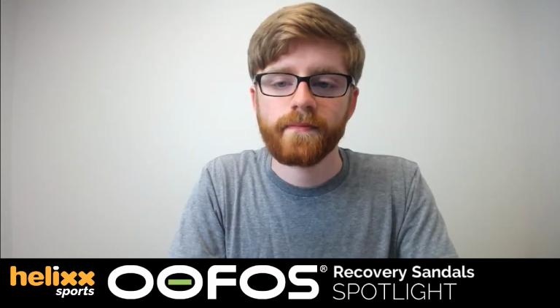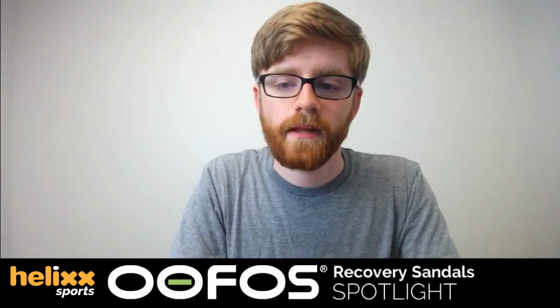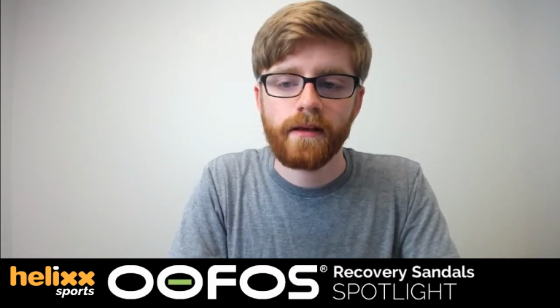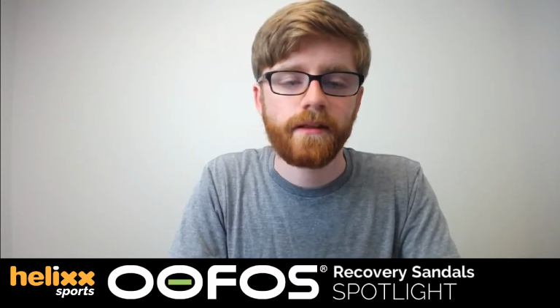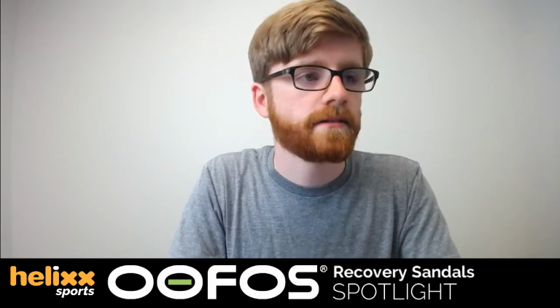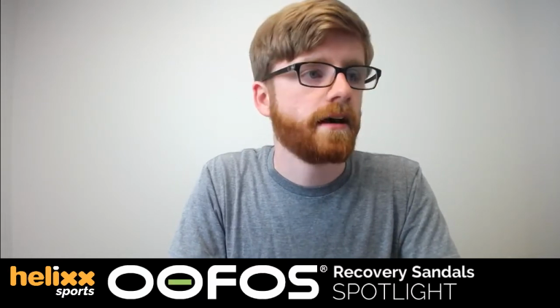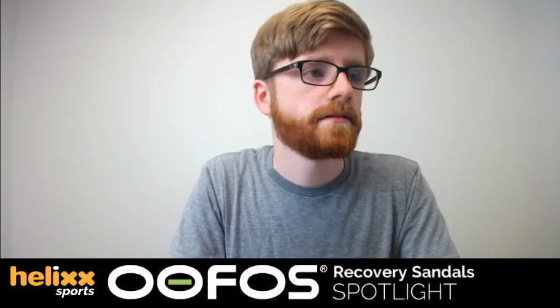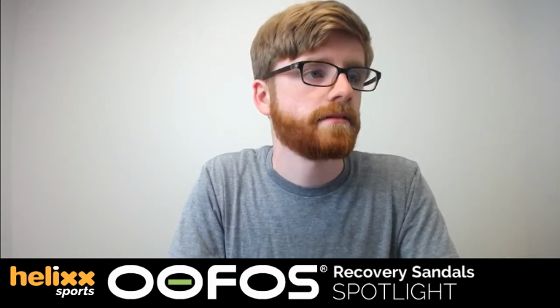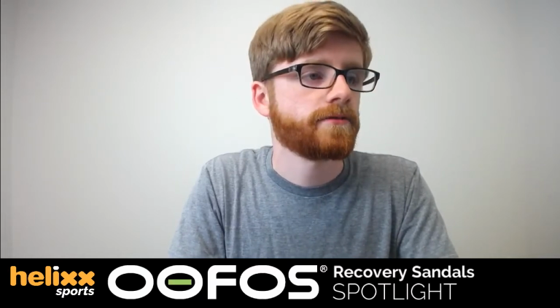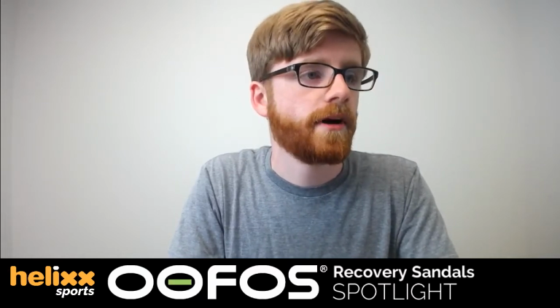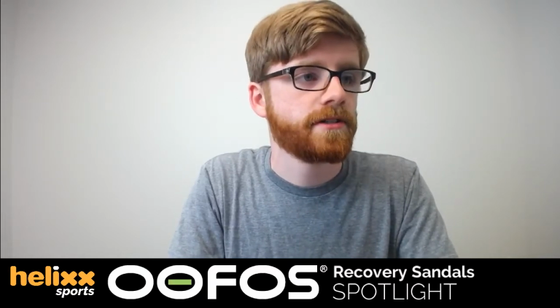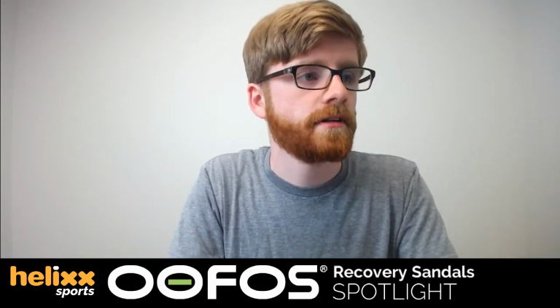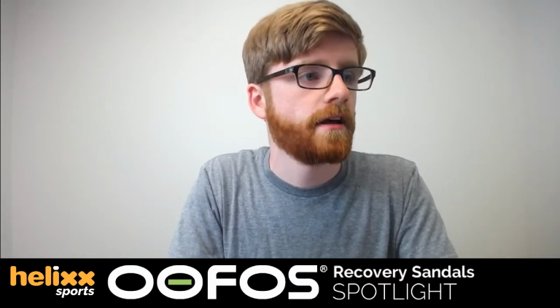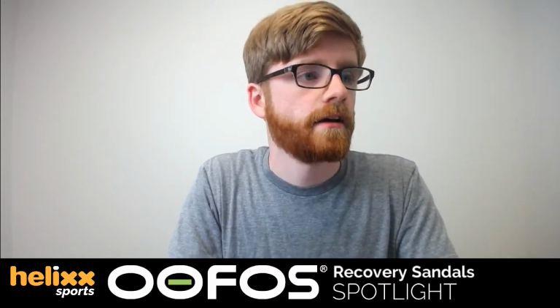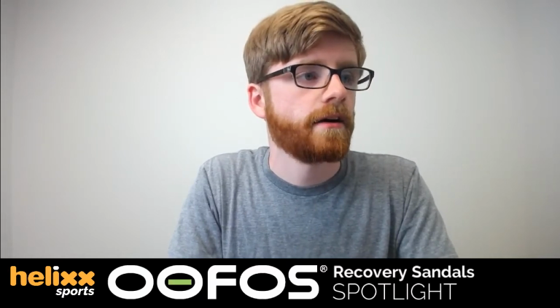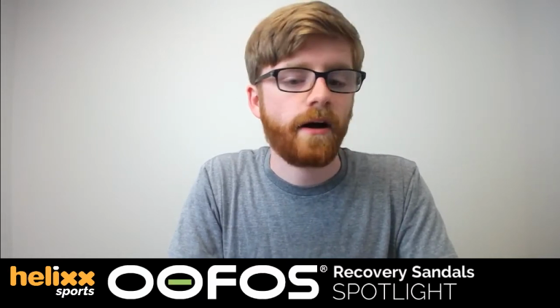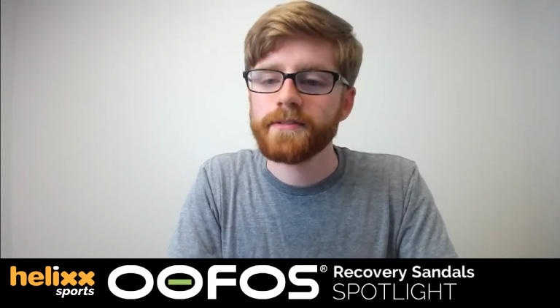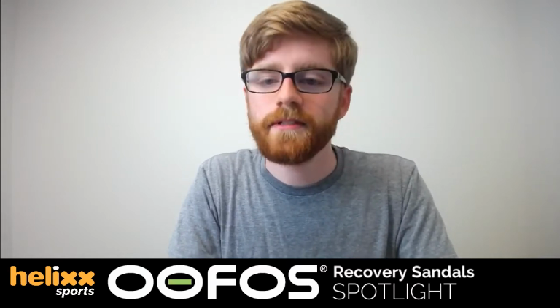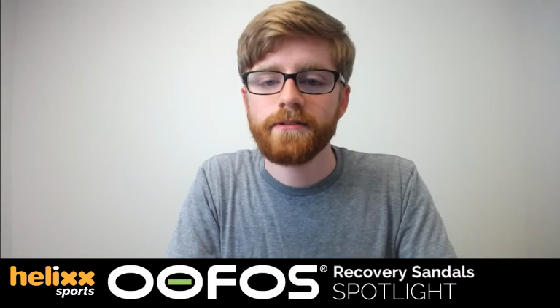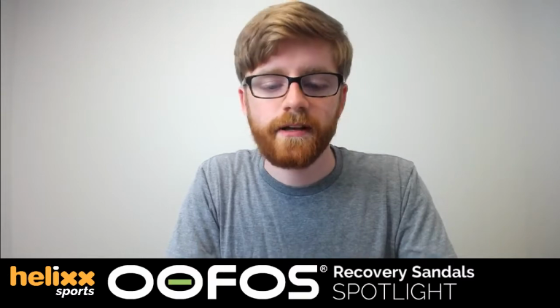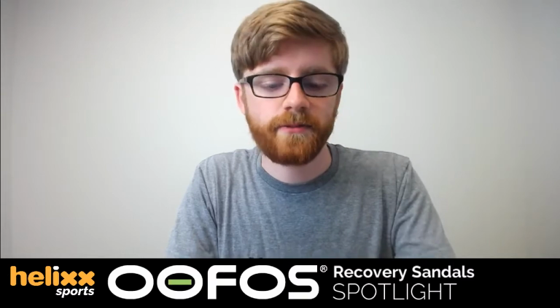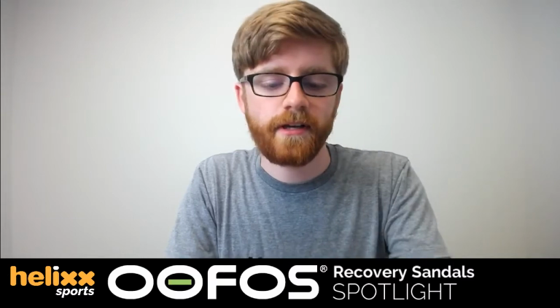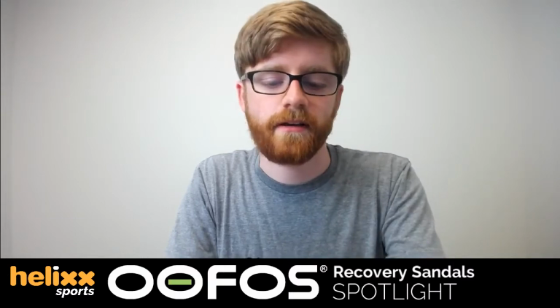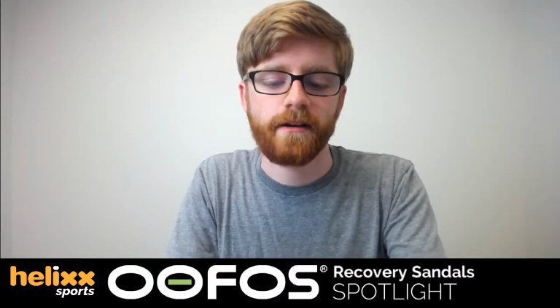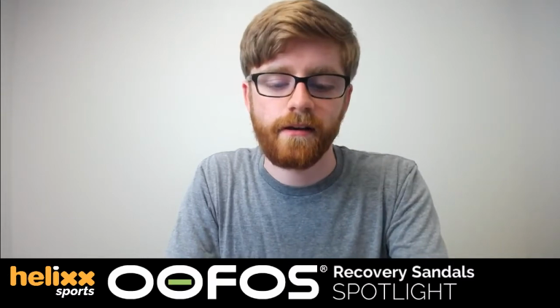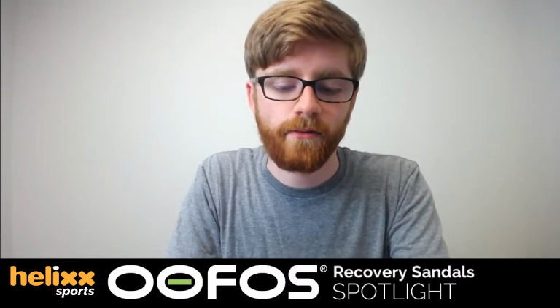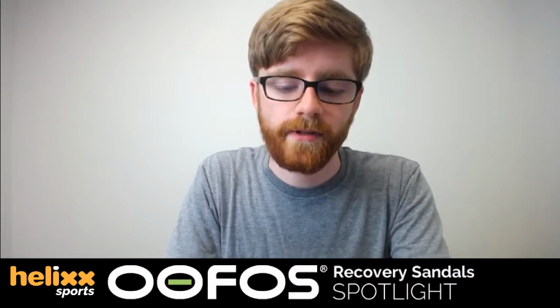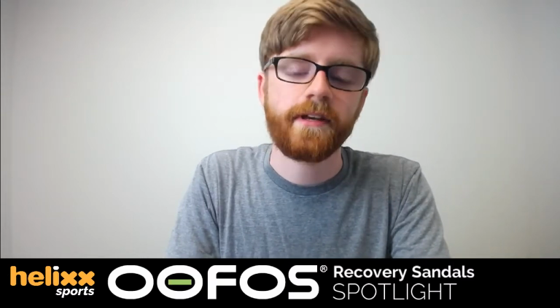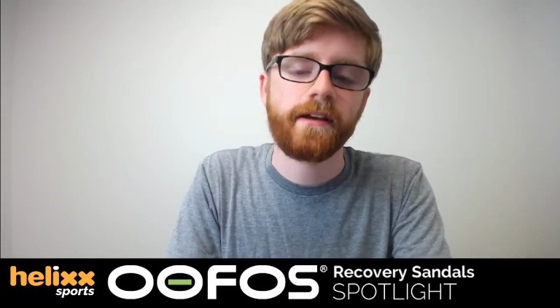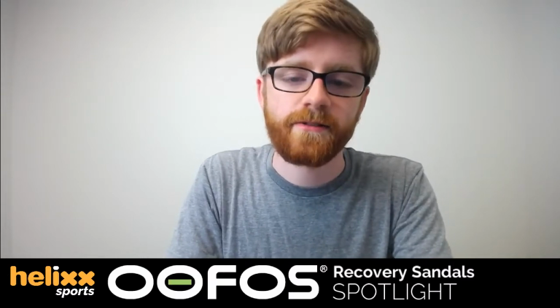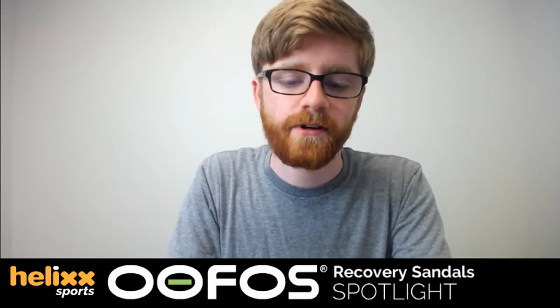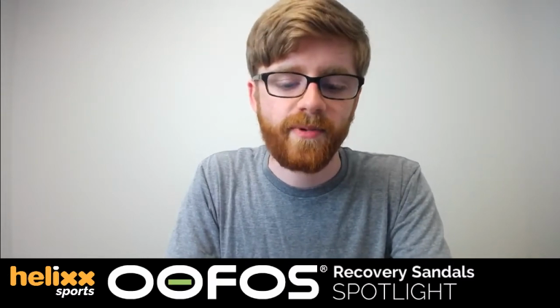Thanks, guys. Thanks for watching. I will see you next week, Wednesday at 2:30 p.m. Central.